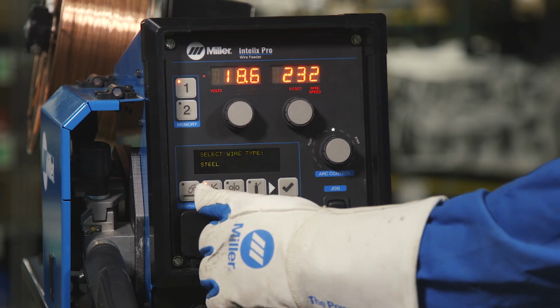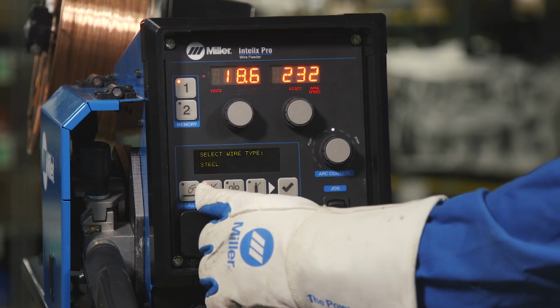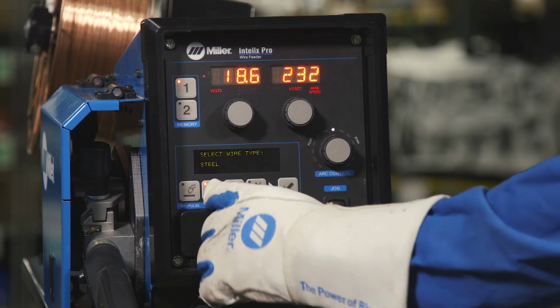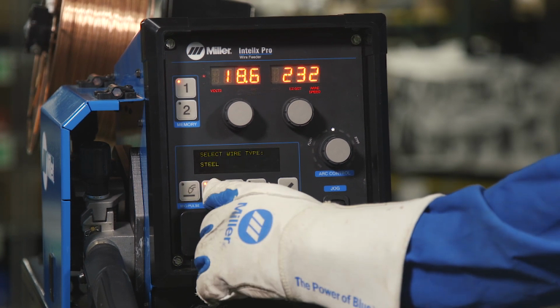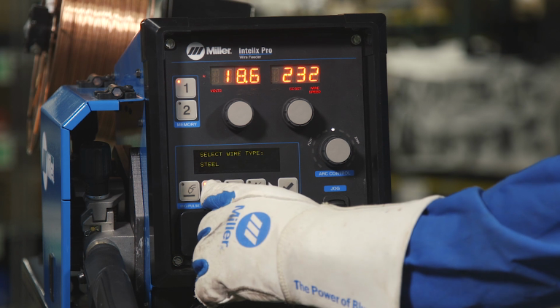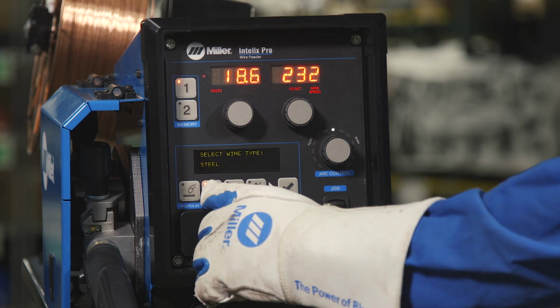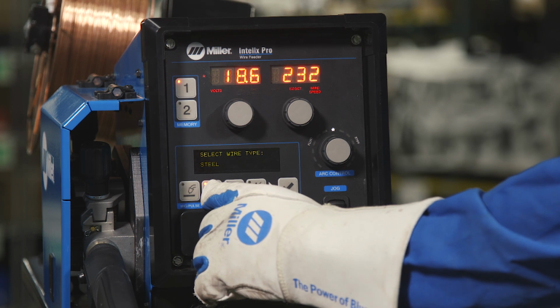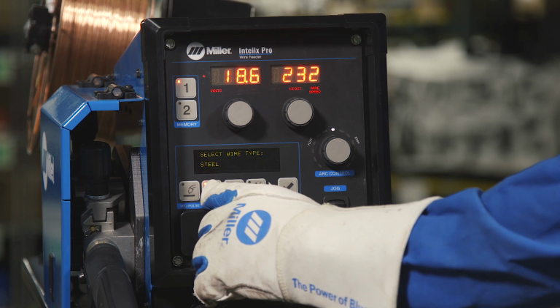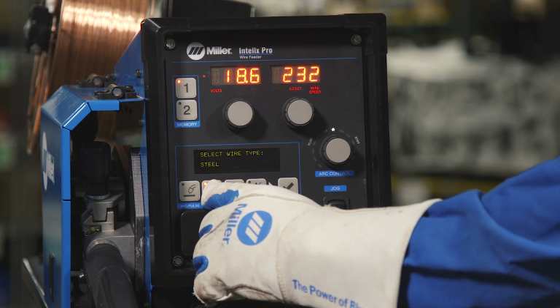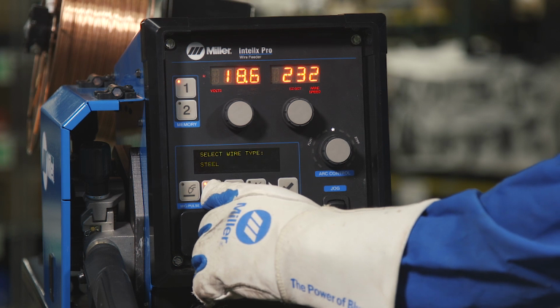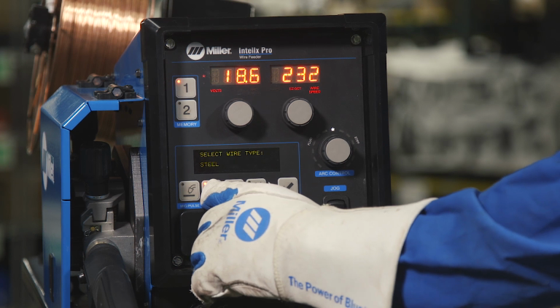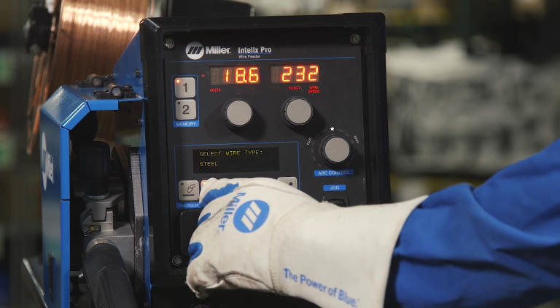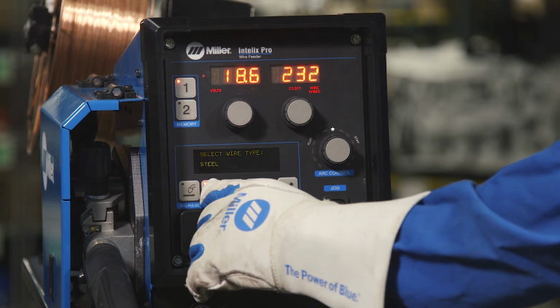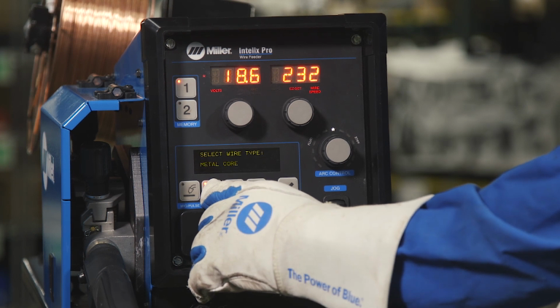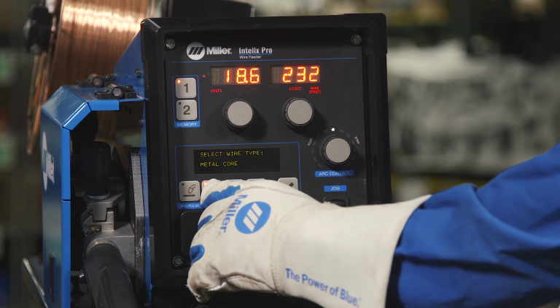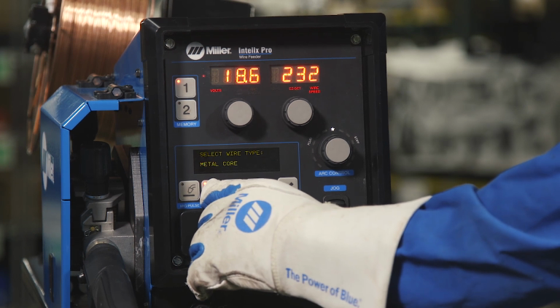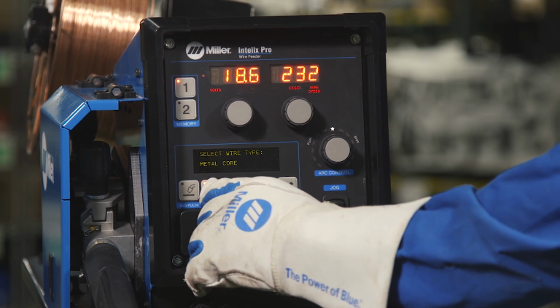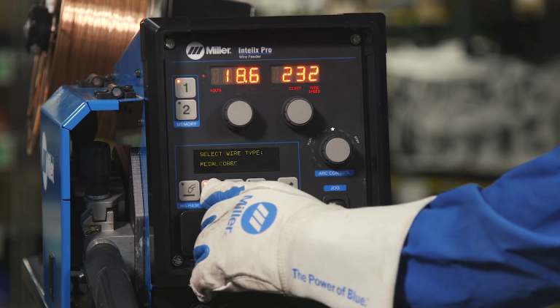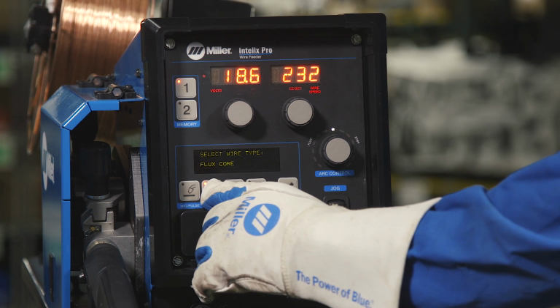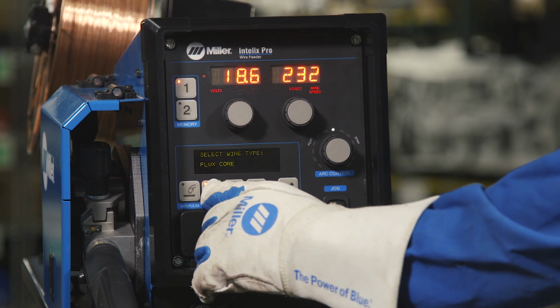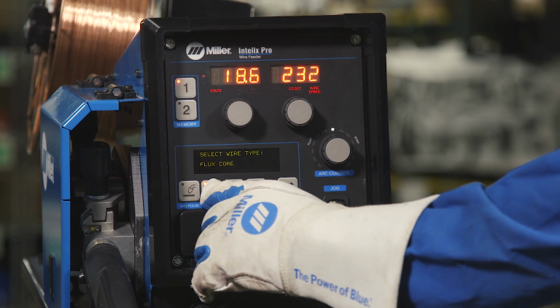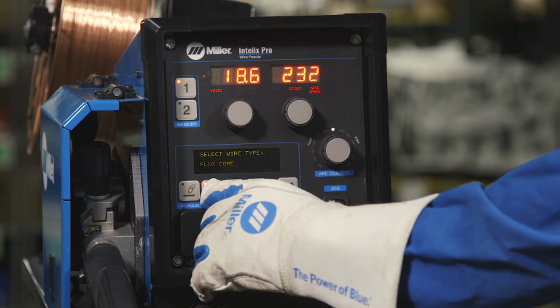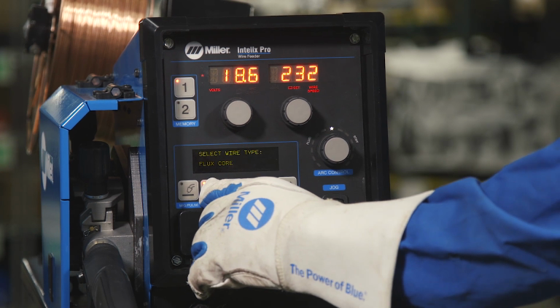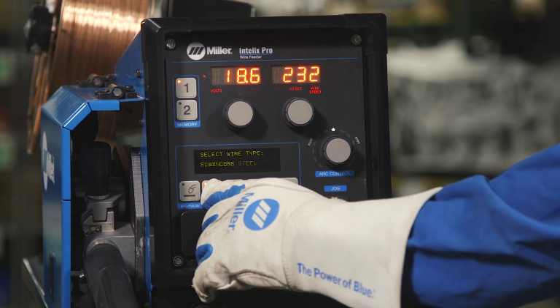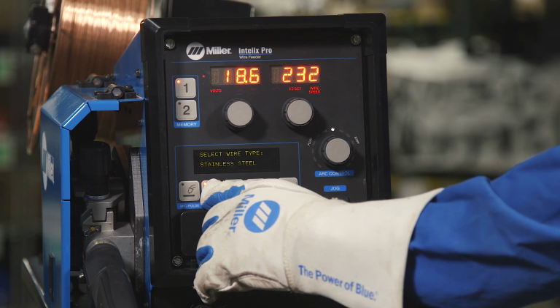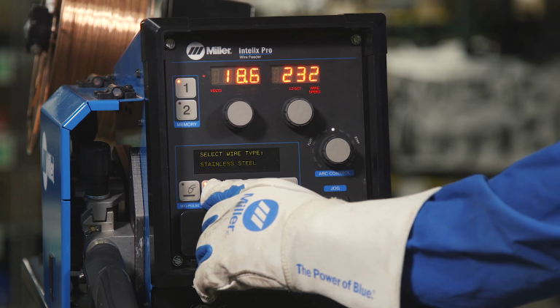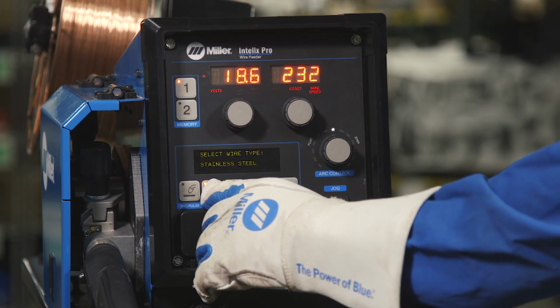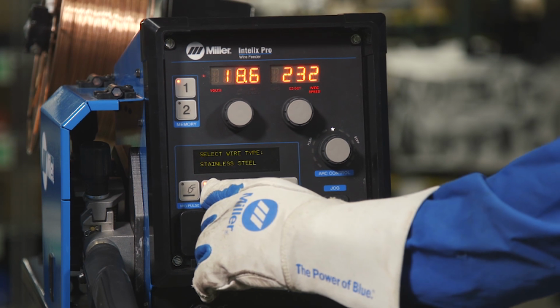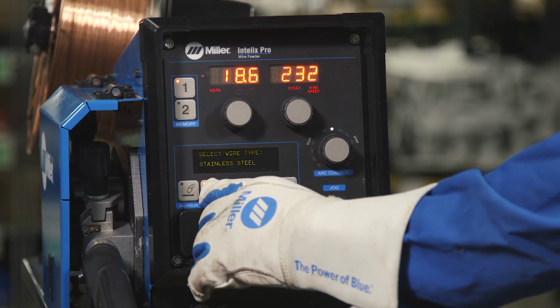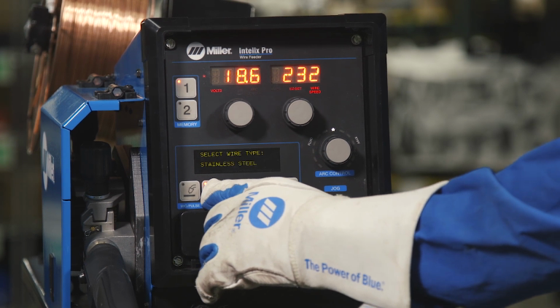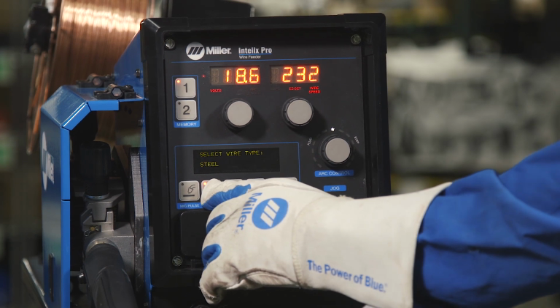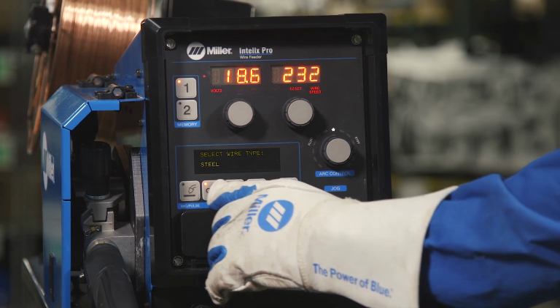Next, you have to select your wire type: steel, metal core, flux core, or stainless steel.